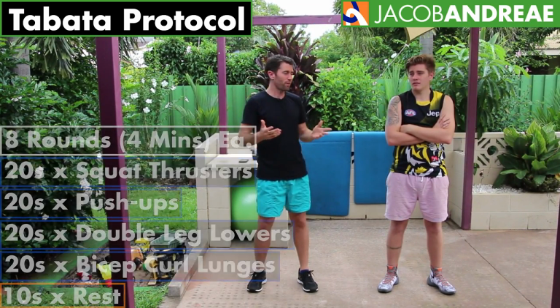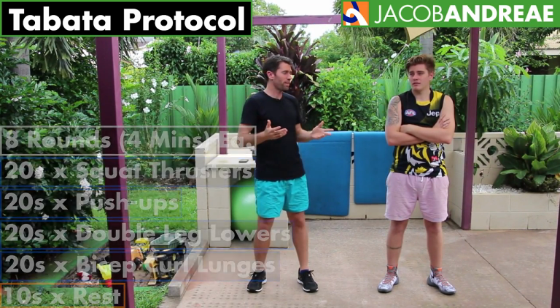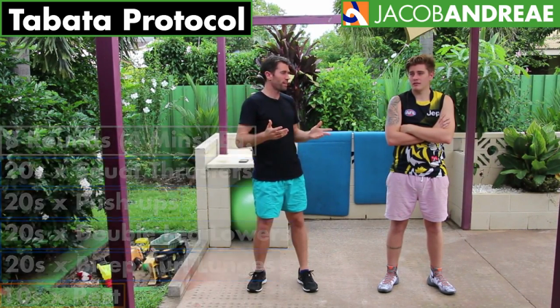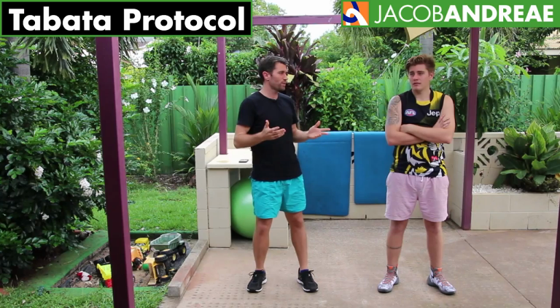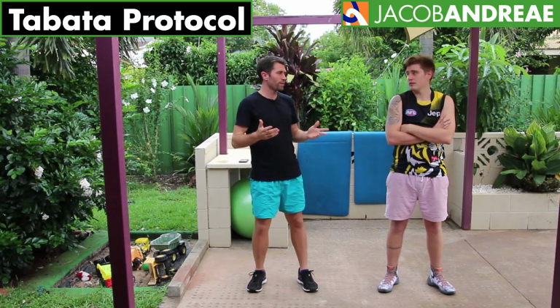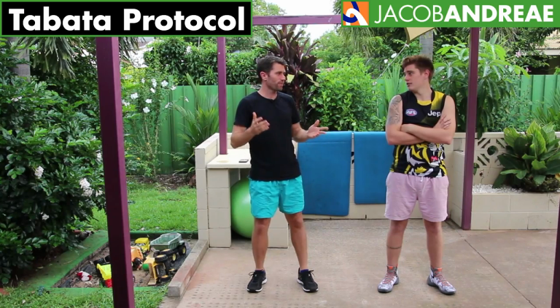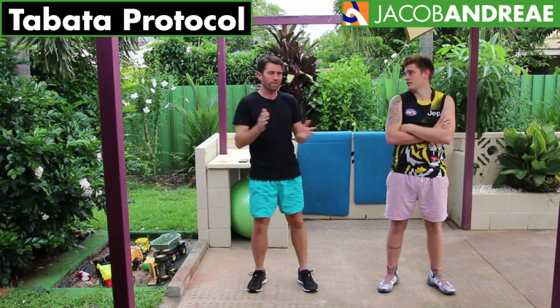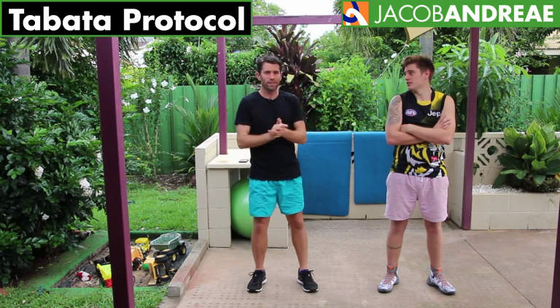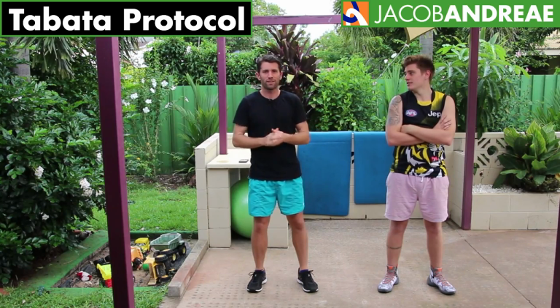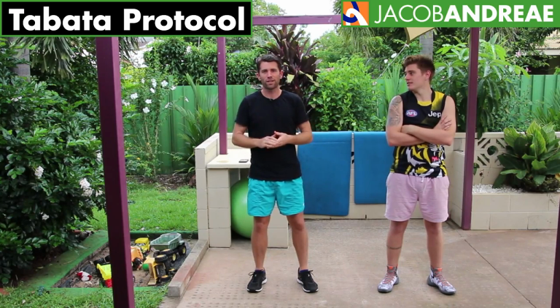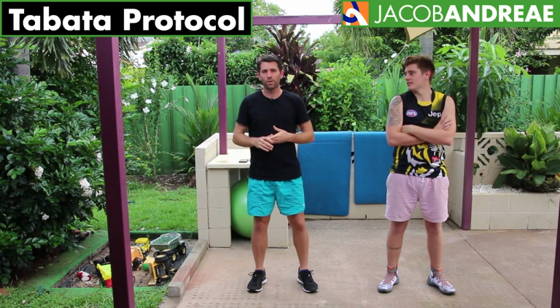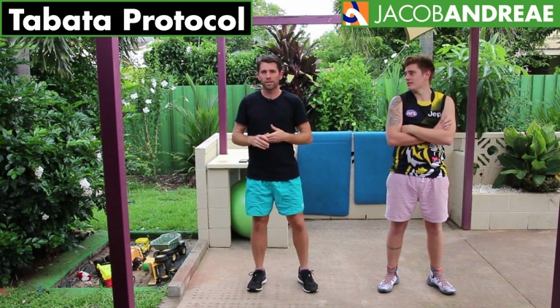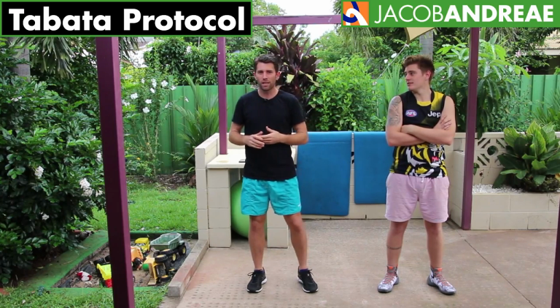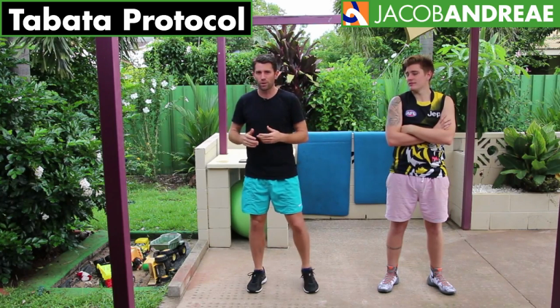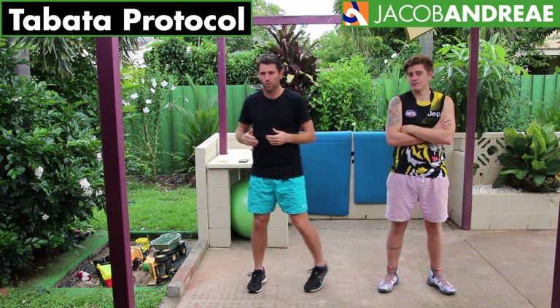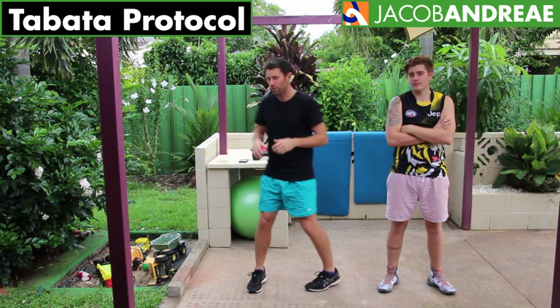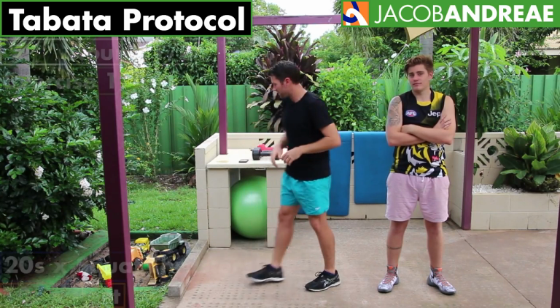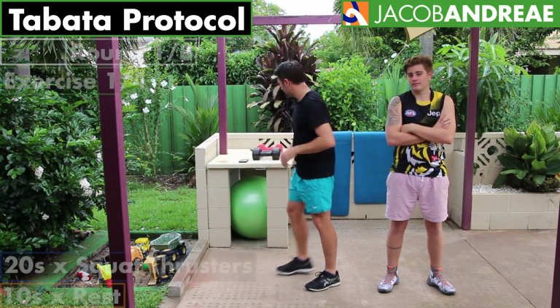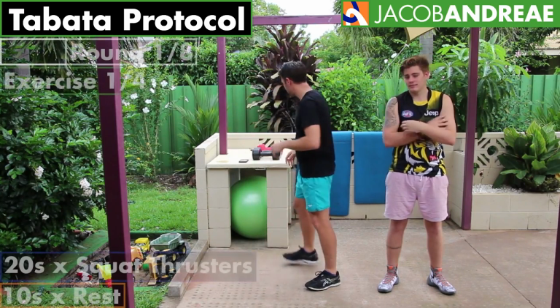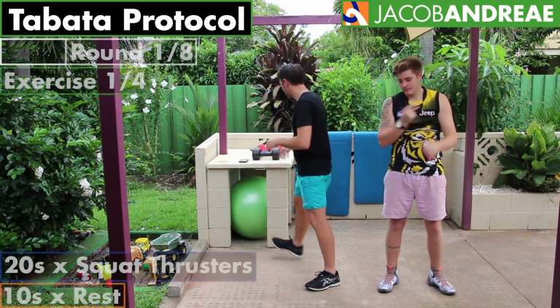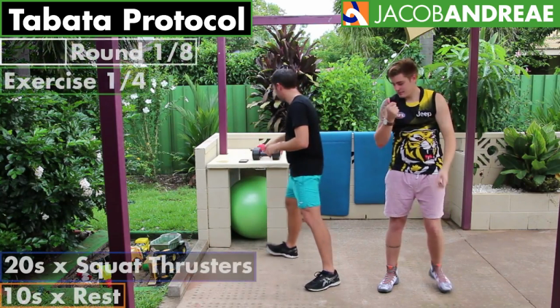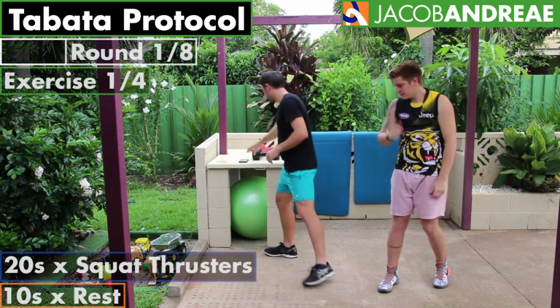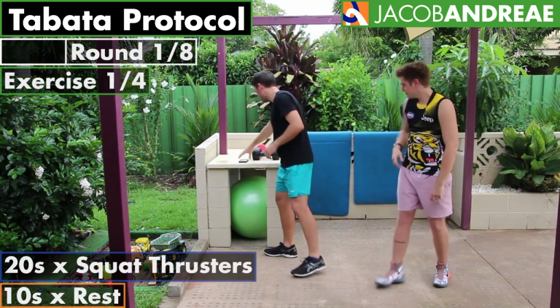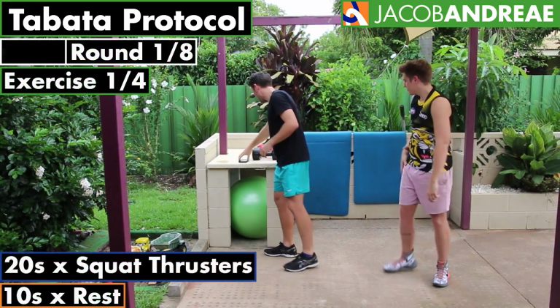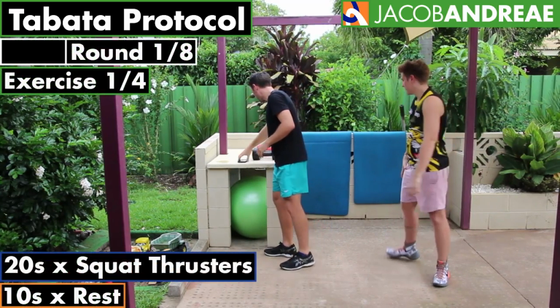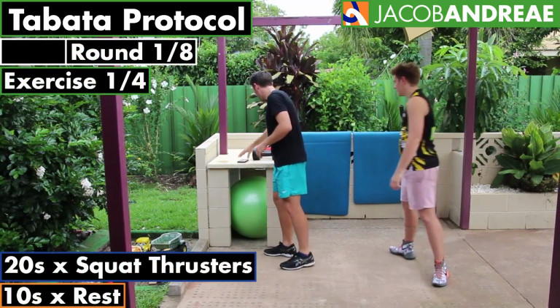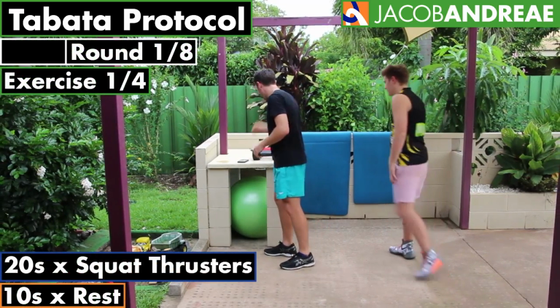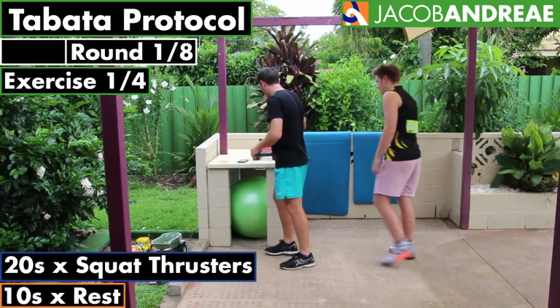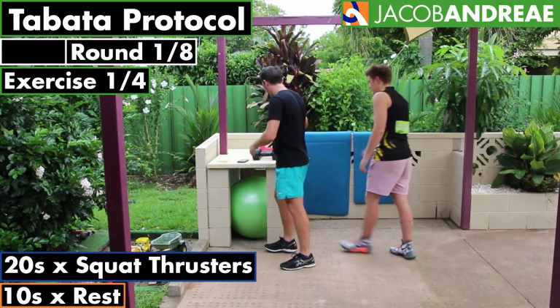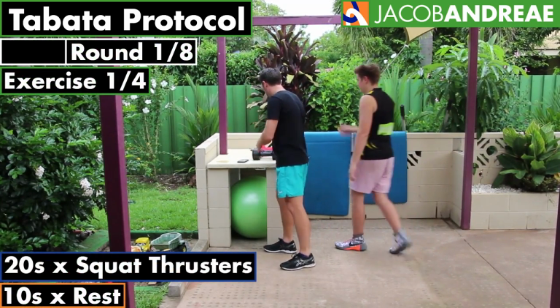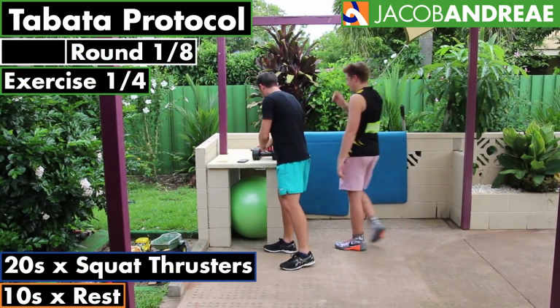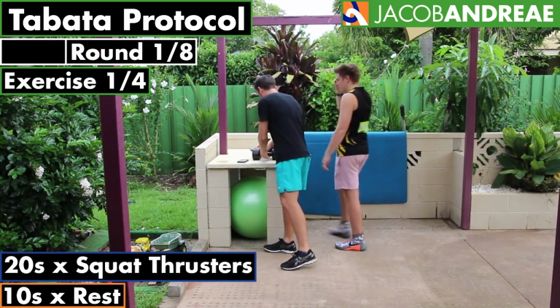Are we ready to get into it? Let's go — we're starting with squat thrusters. I'm going to get set up over here, grab your weights.